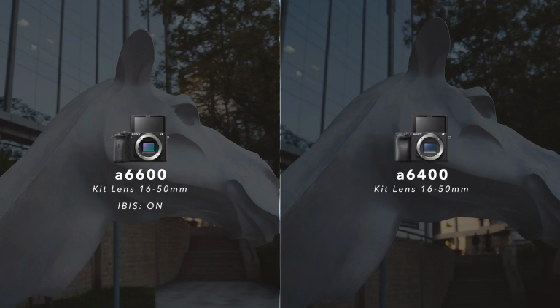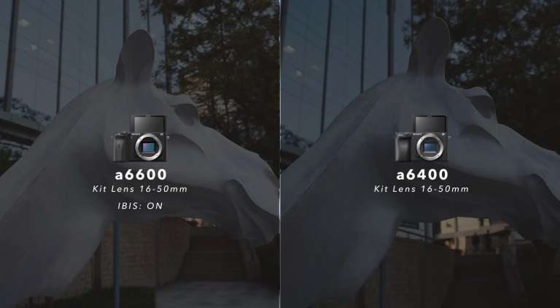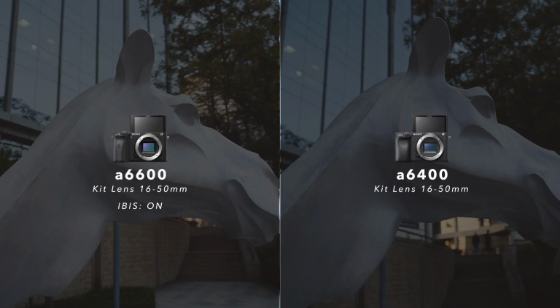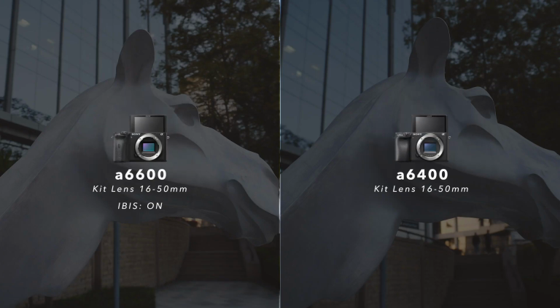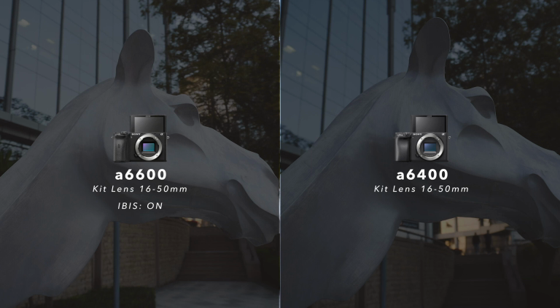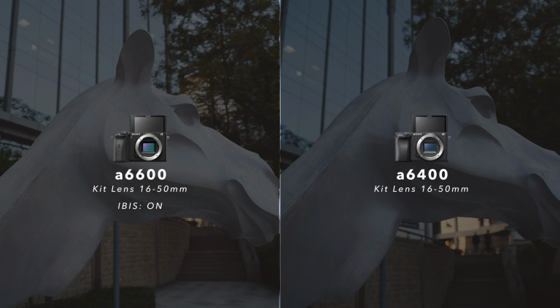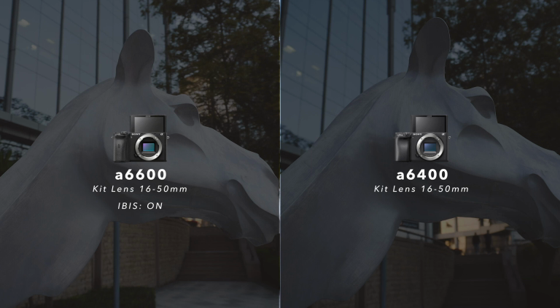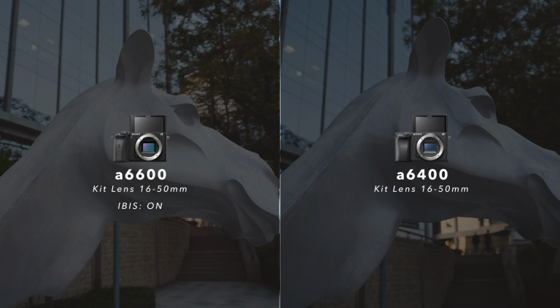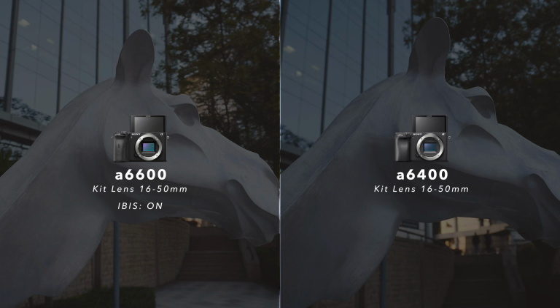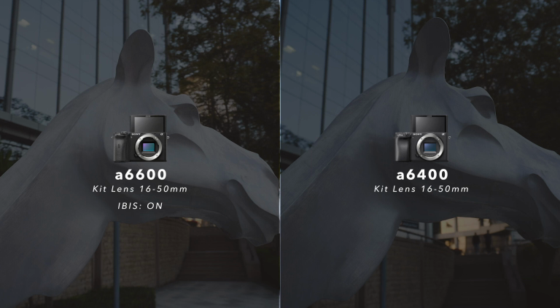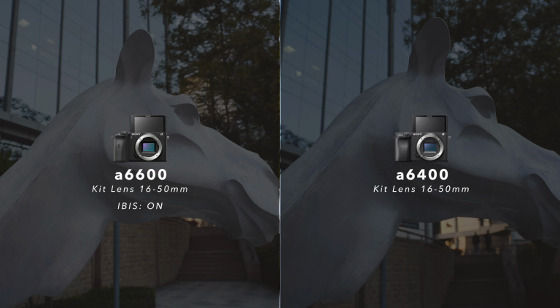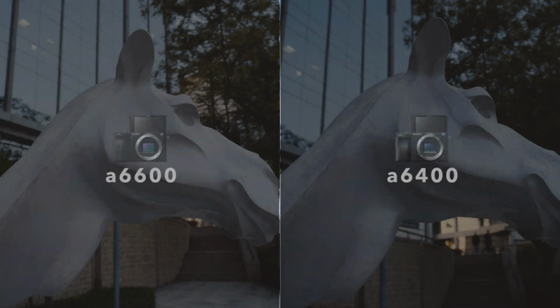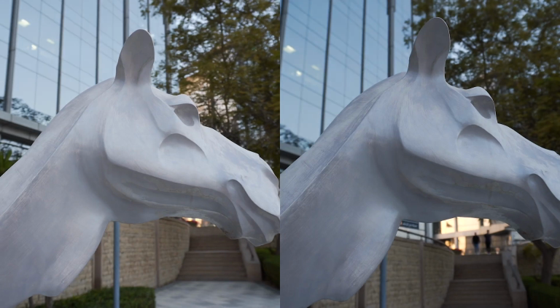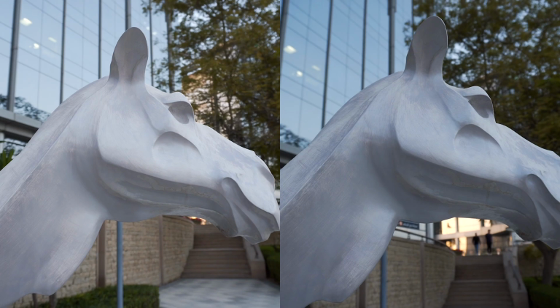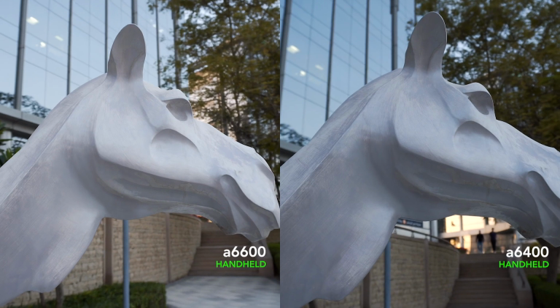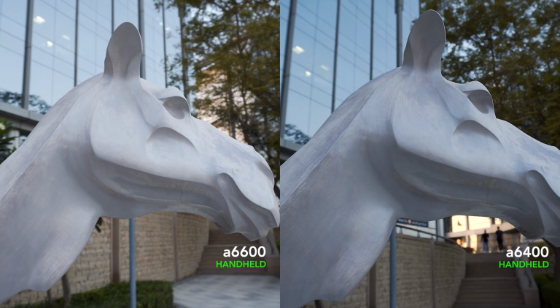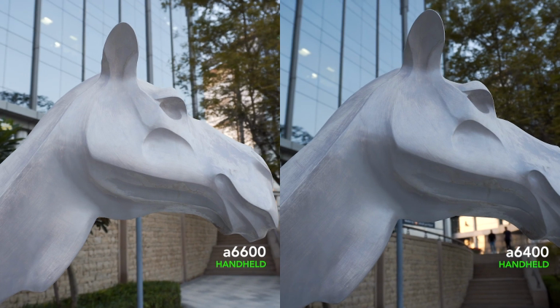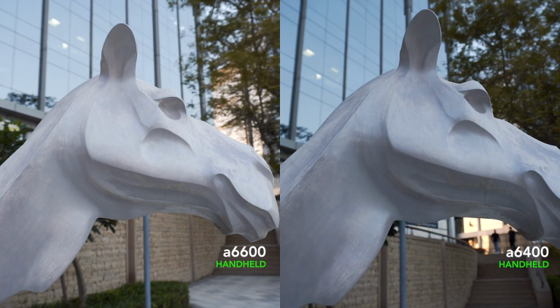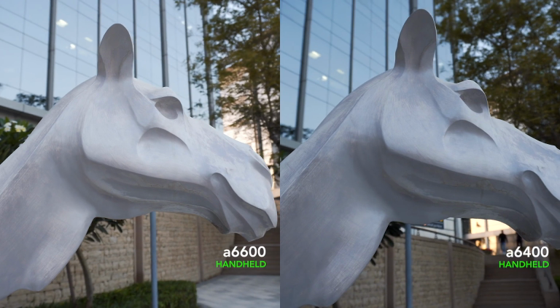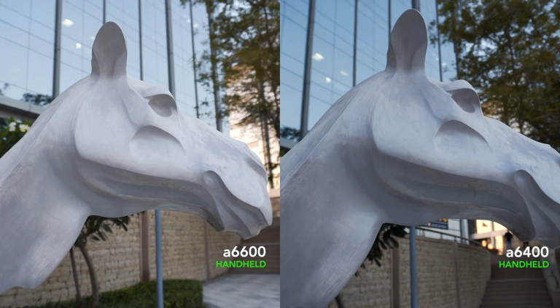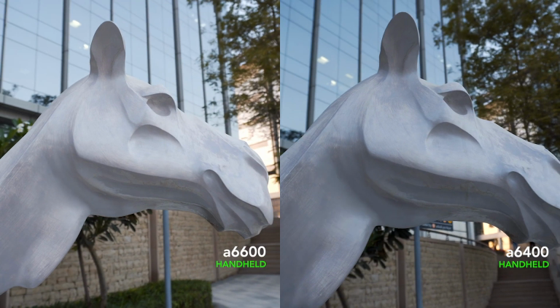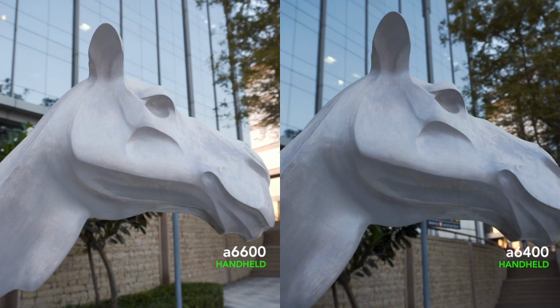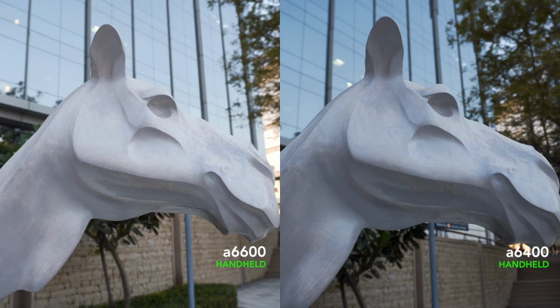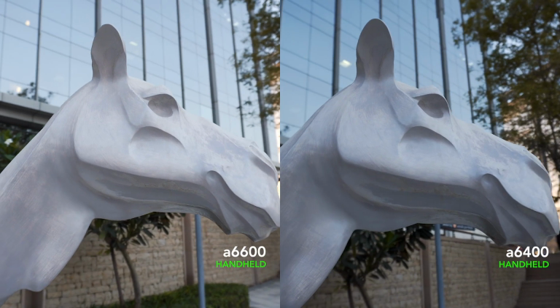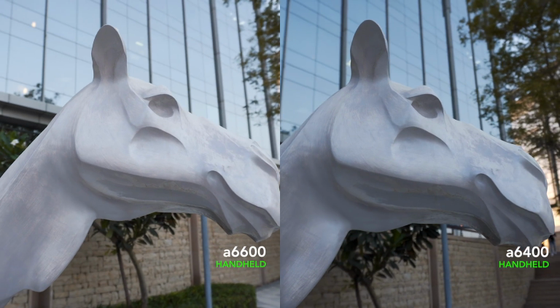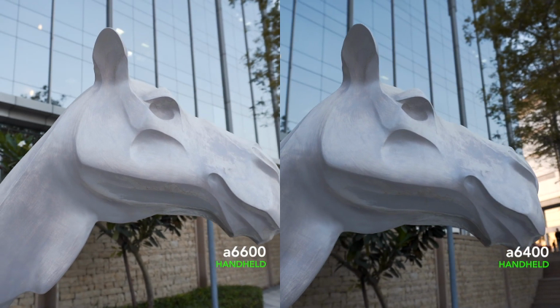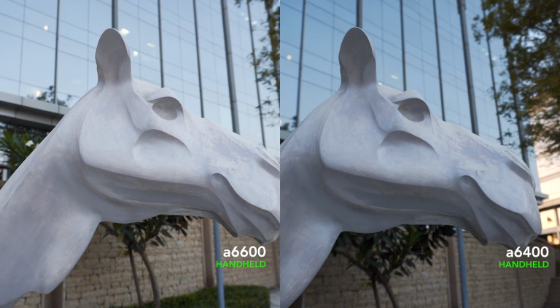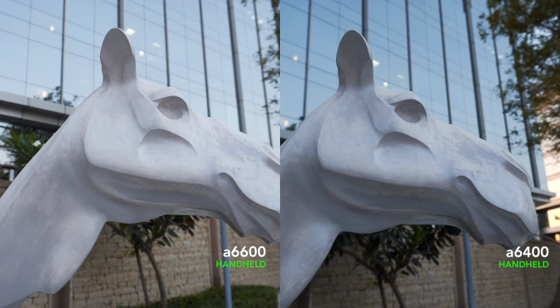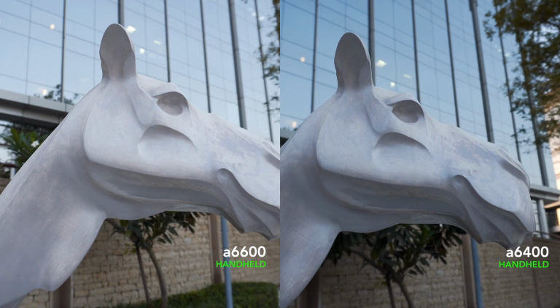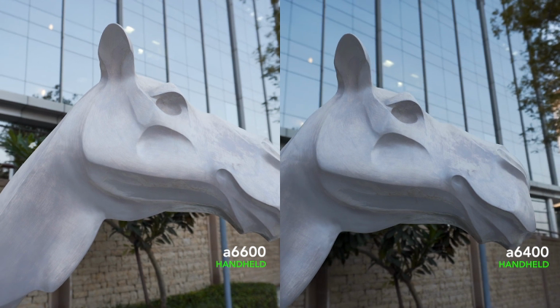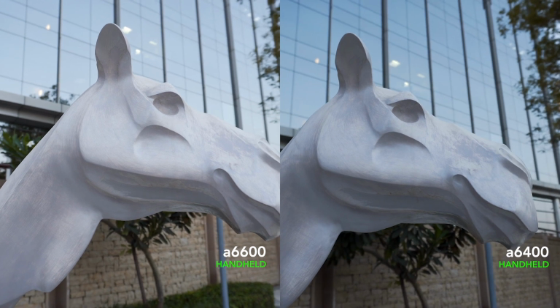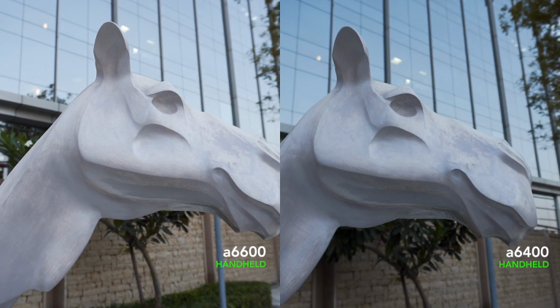And to show you the difference in the real world, here I'm testing both cameras handheld and while walking.